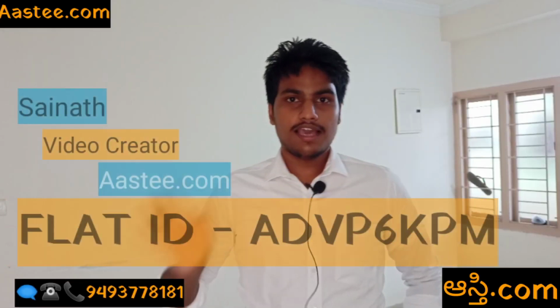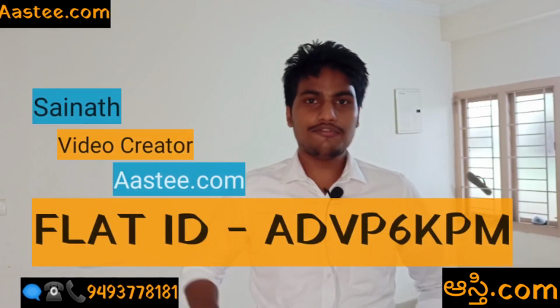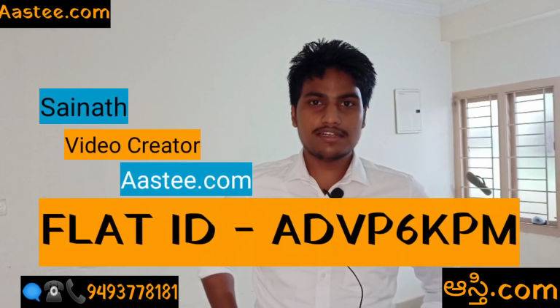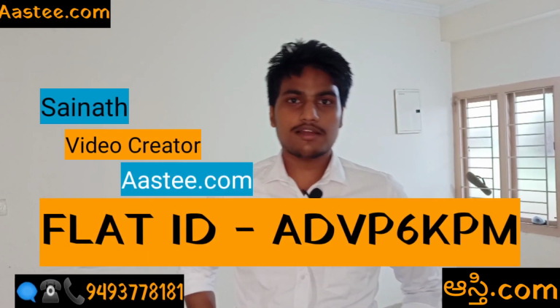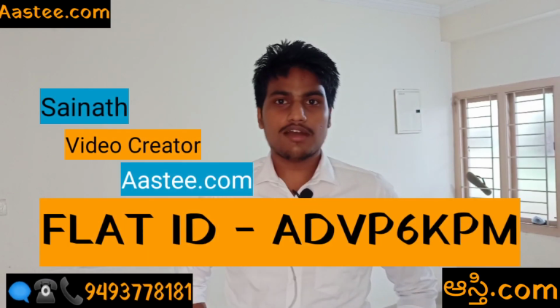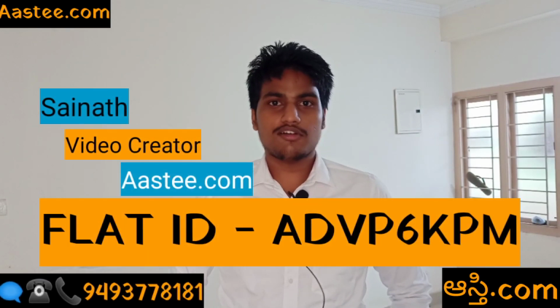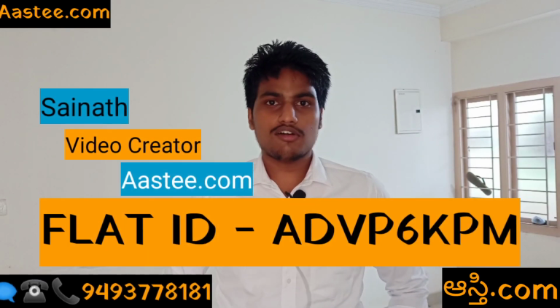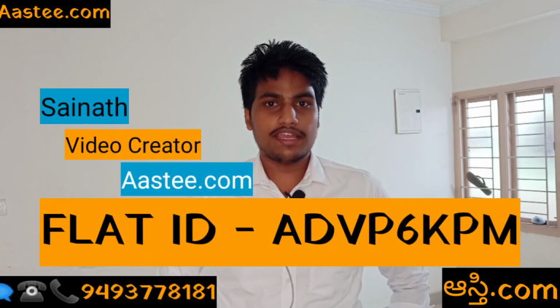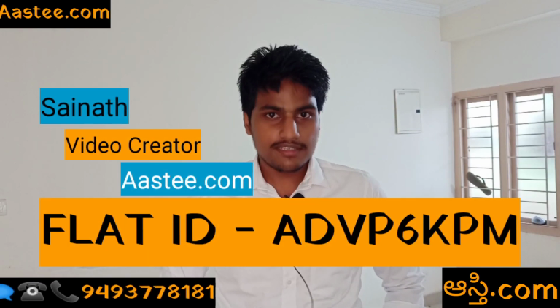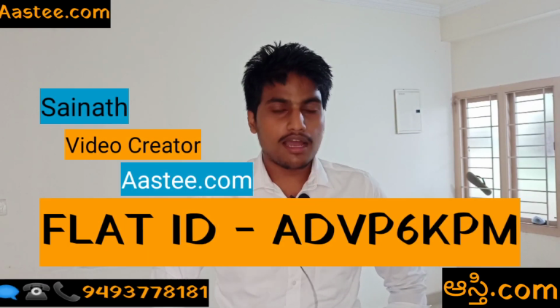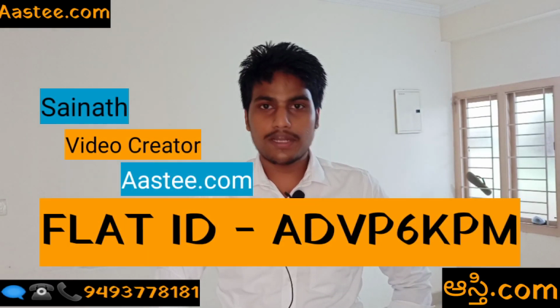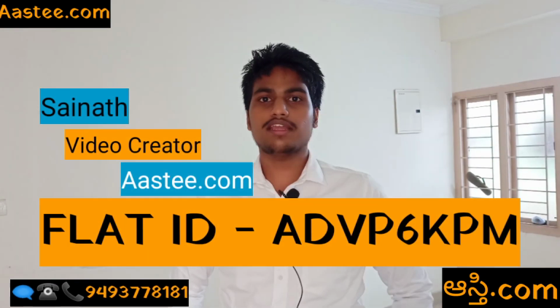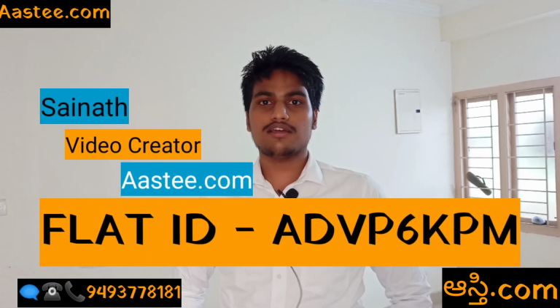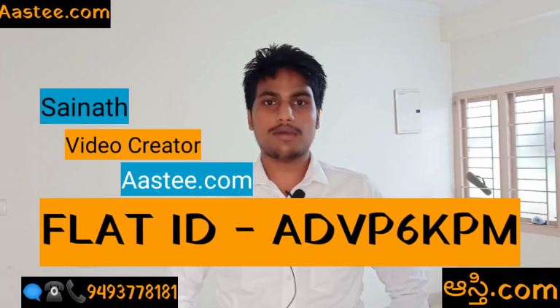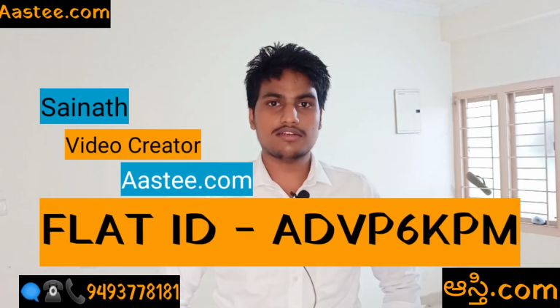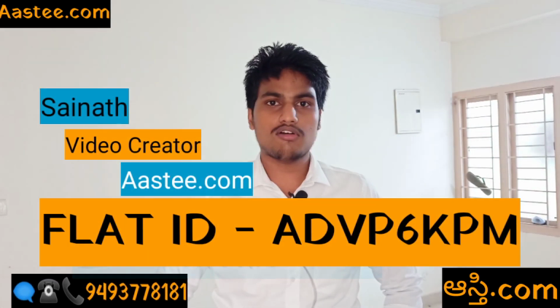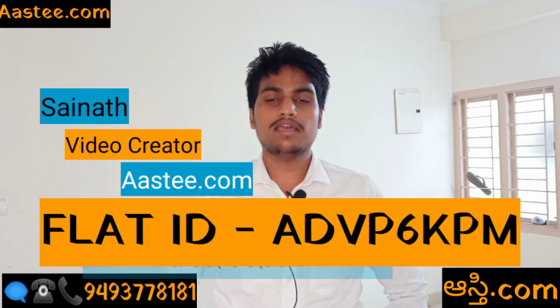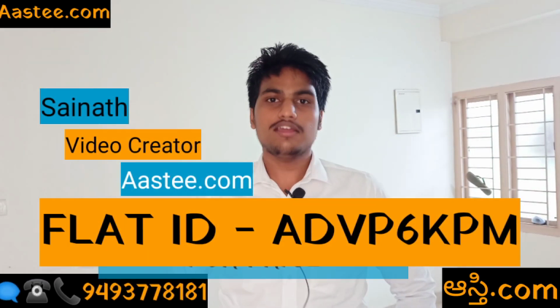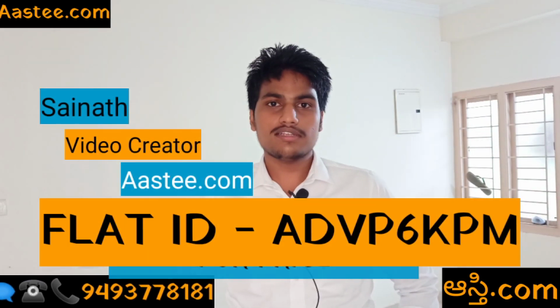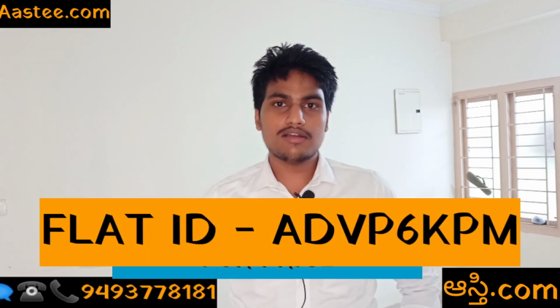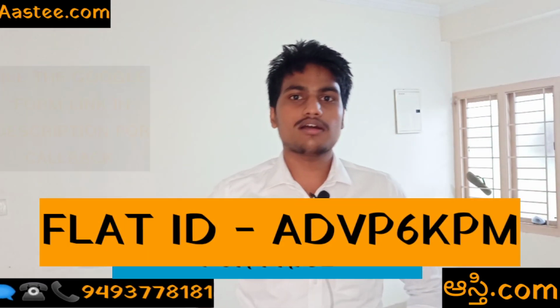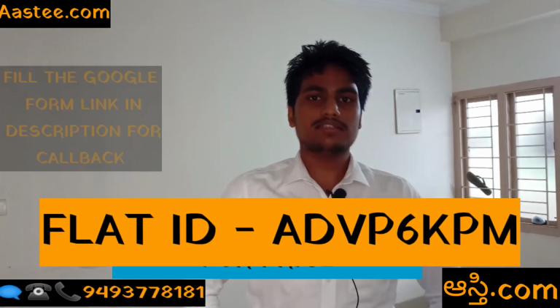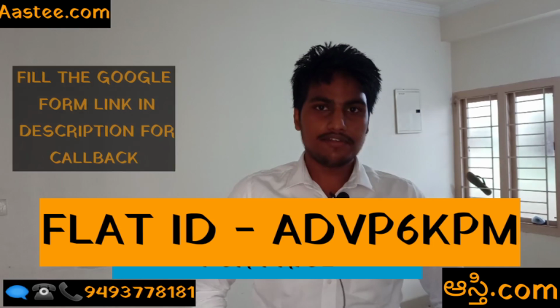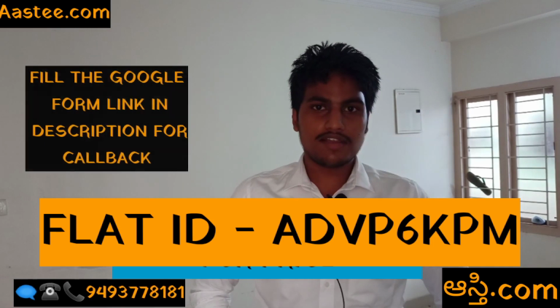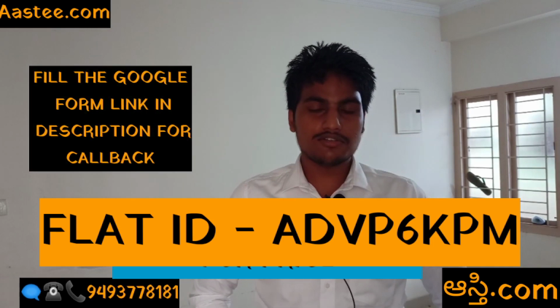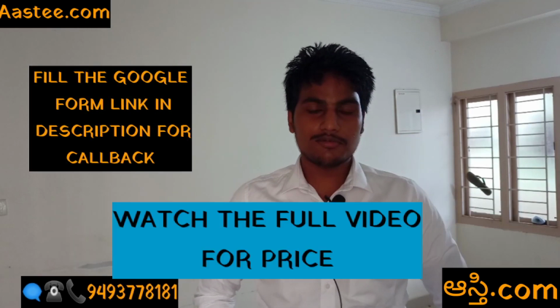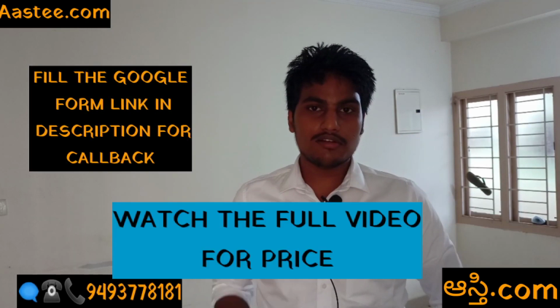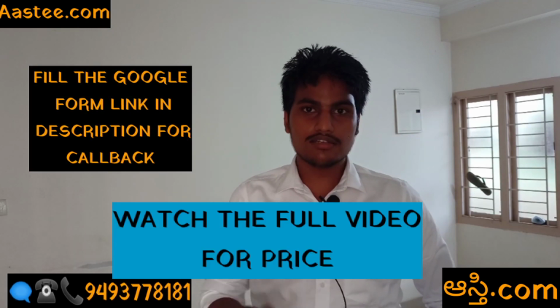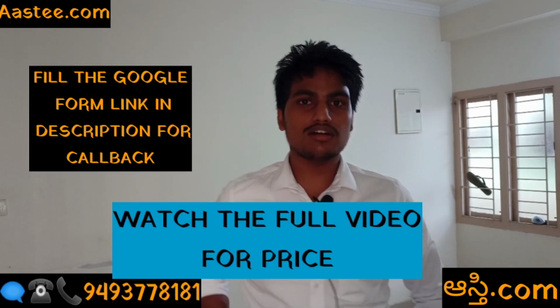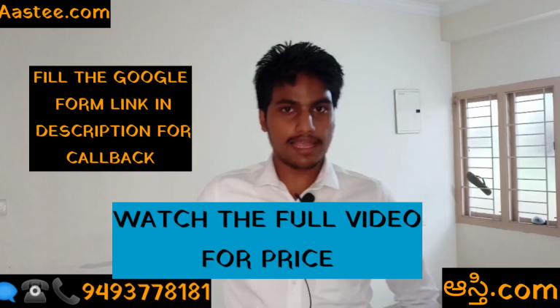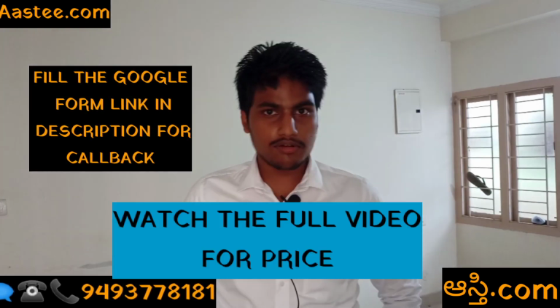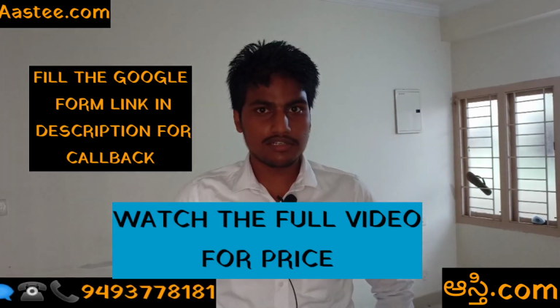Hello friends, welcome to Ashley.com. I am Sainat, video creator from Ashley.com. I am a budget friendly flat, and I am a prime location.